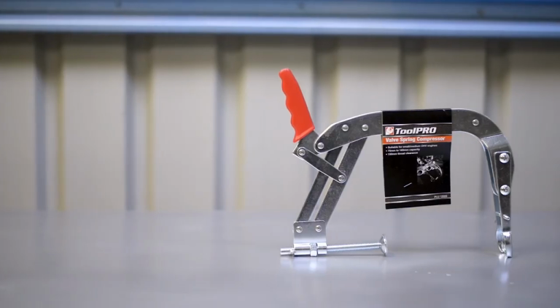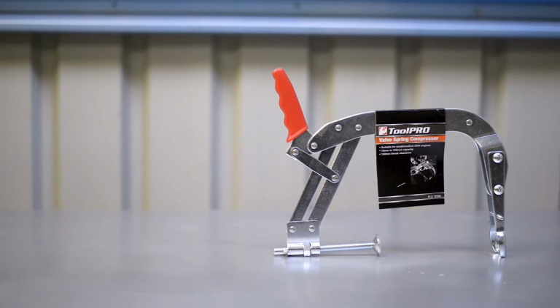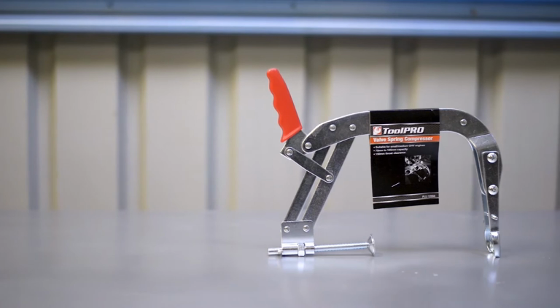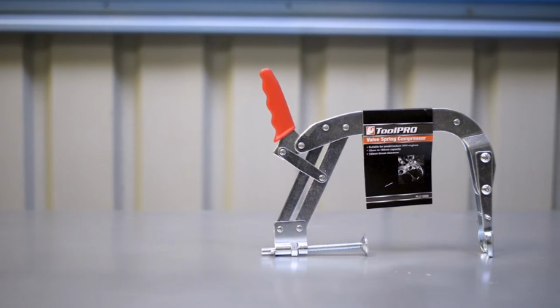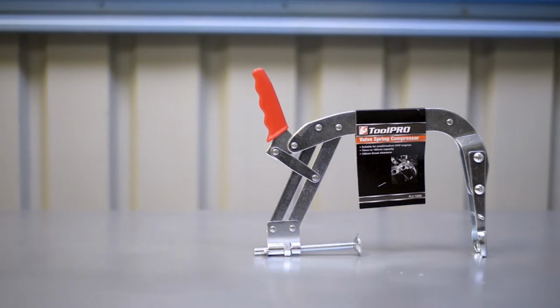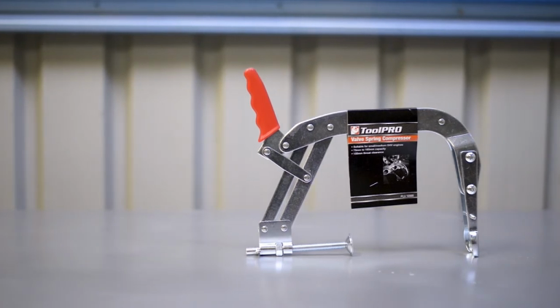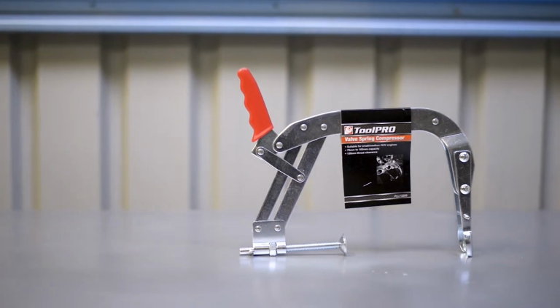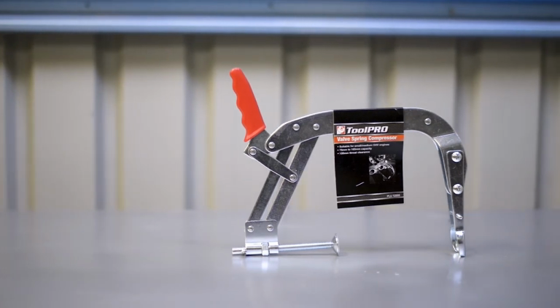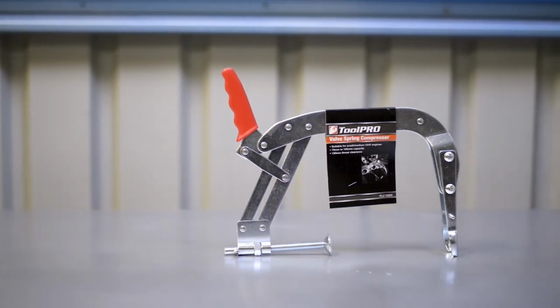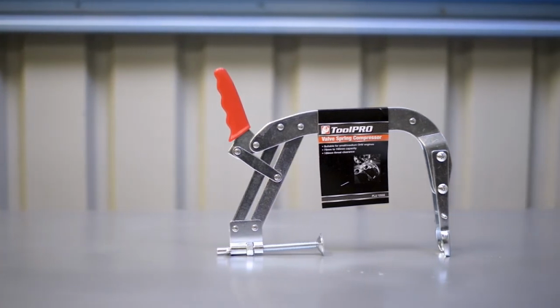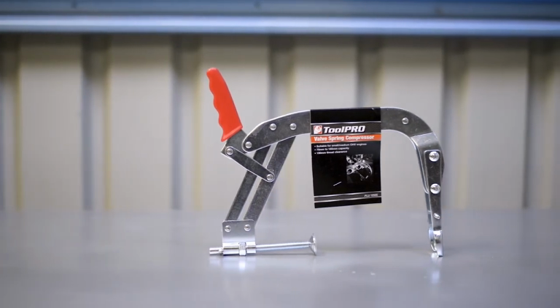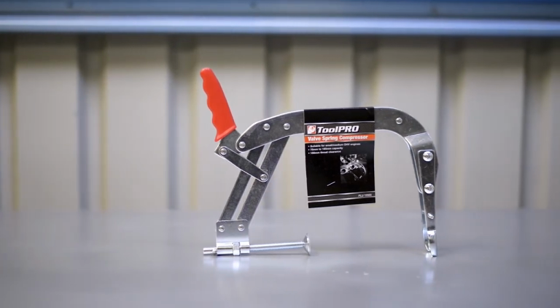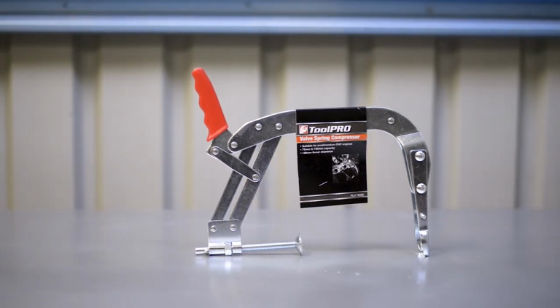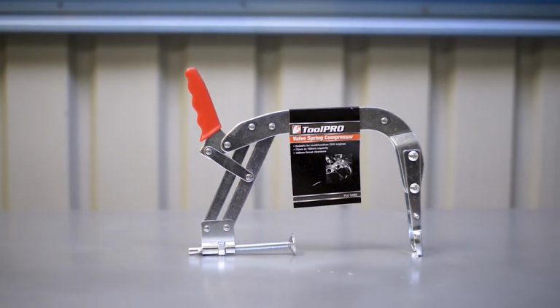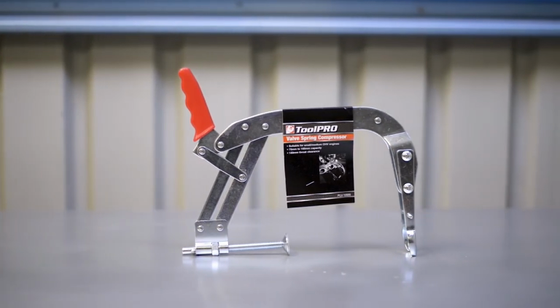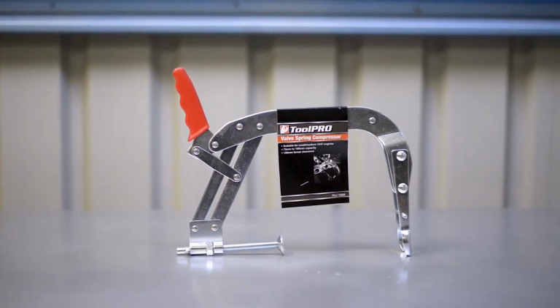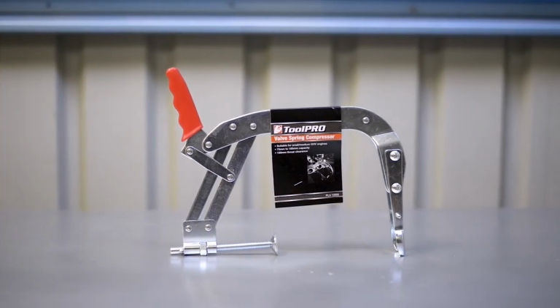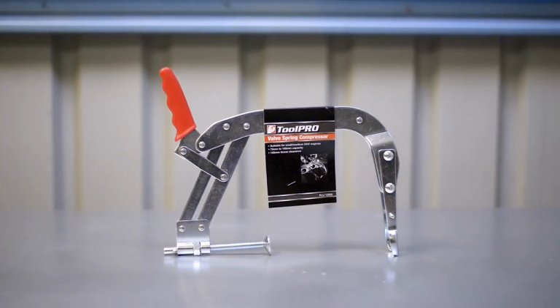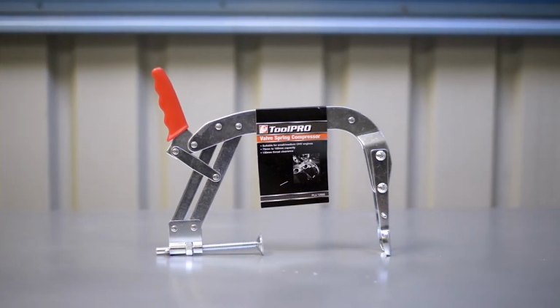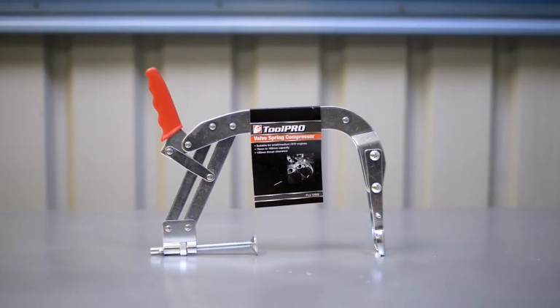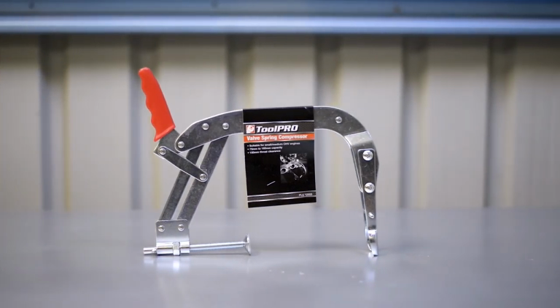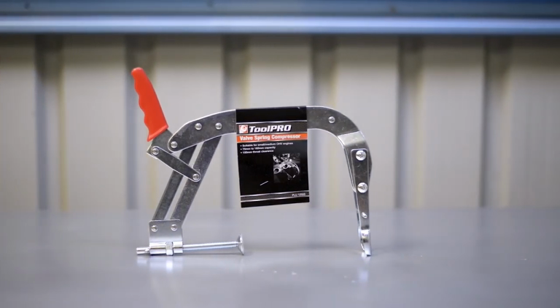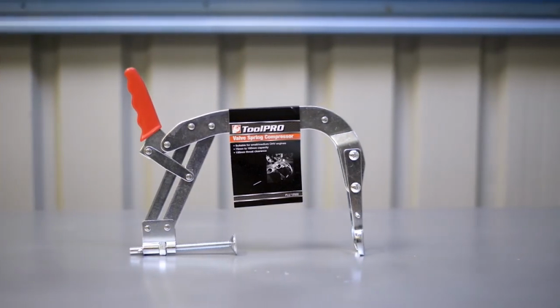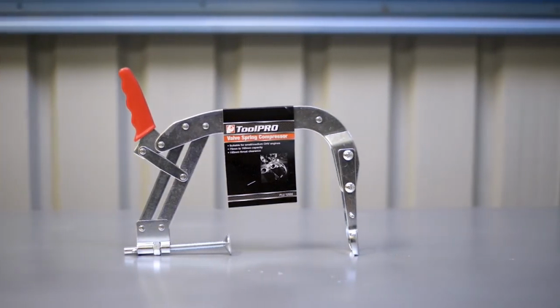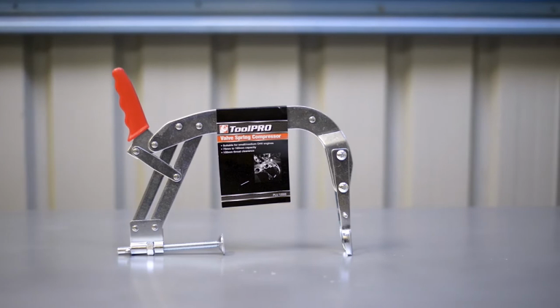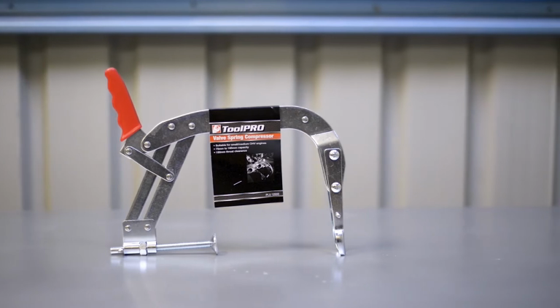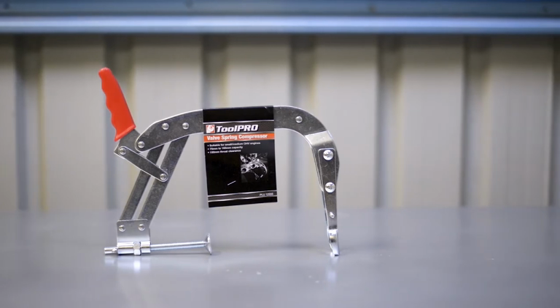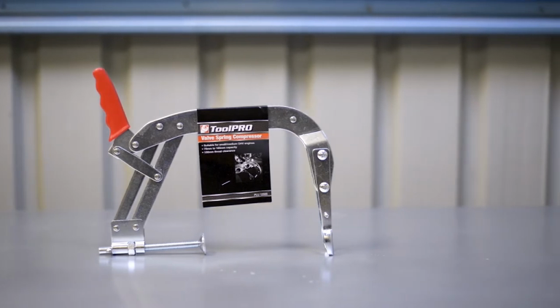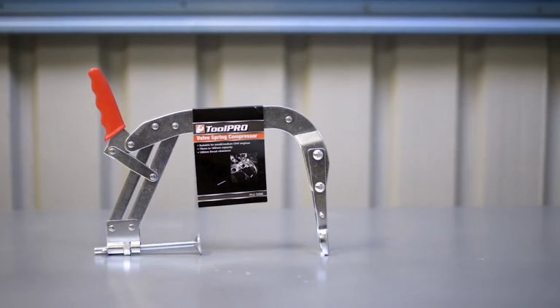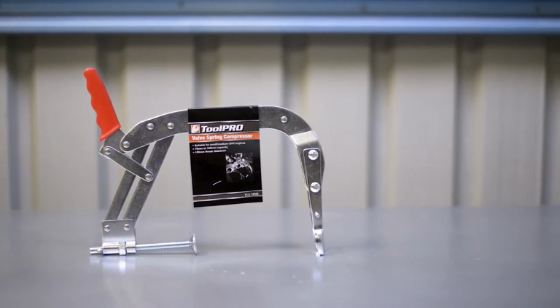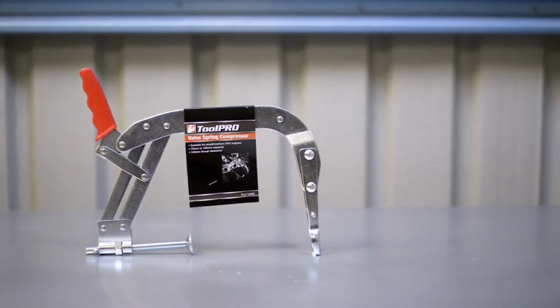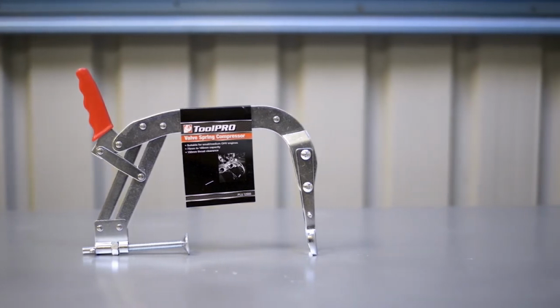With the help of a valve spring compressor and the extensive range of ToolPro's specialist tools, there's no job out of your reach.